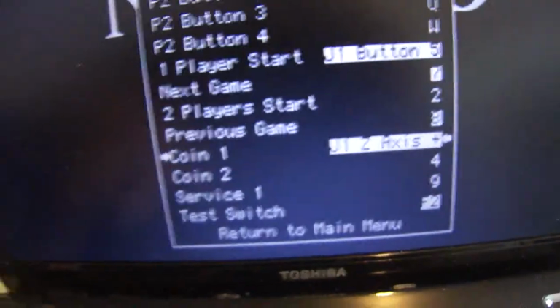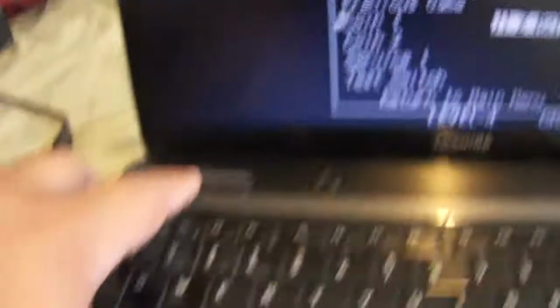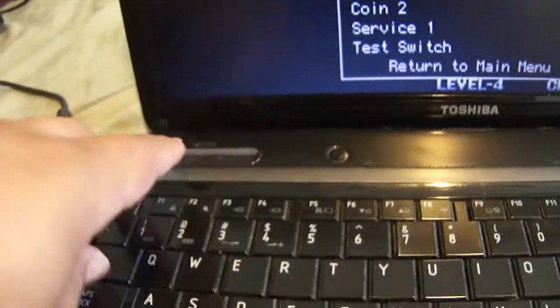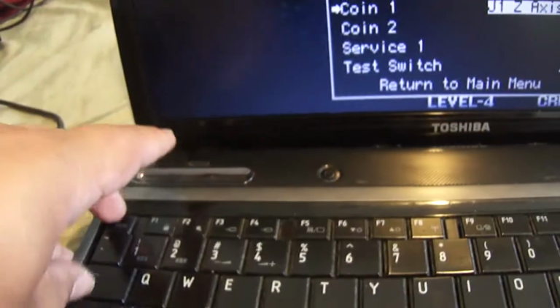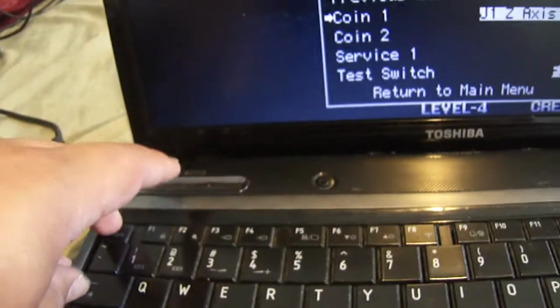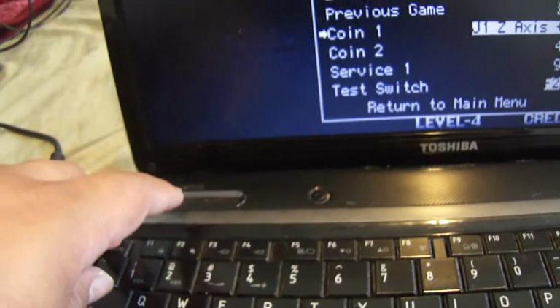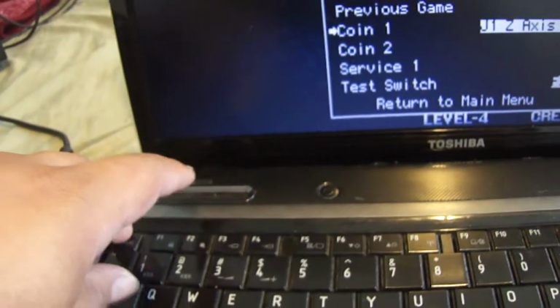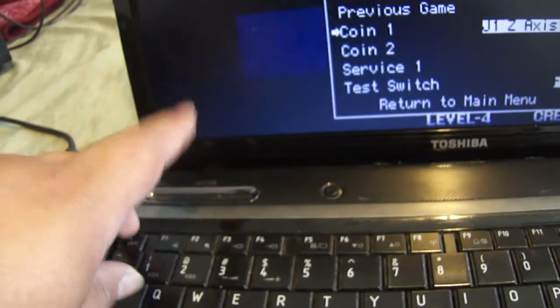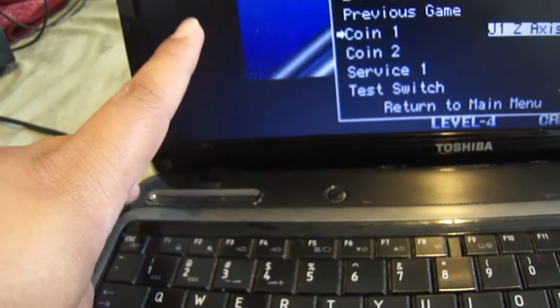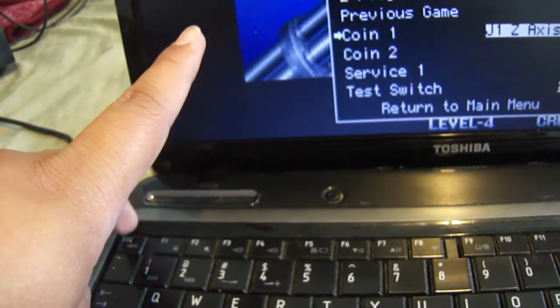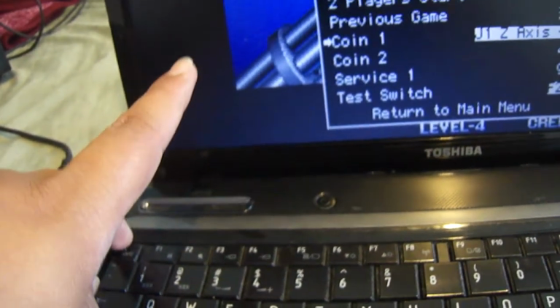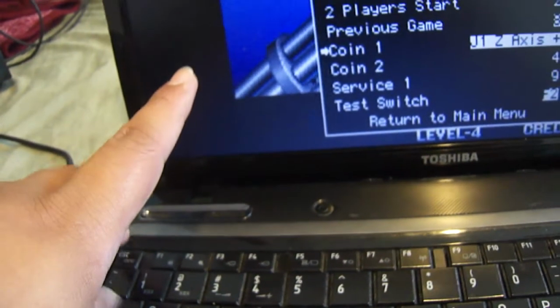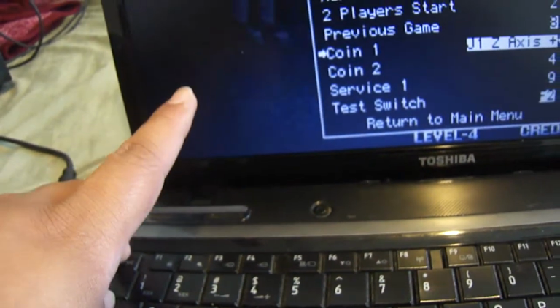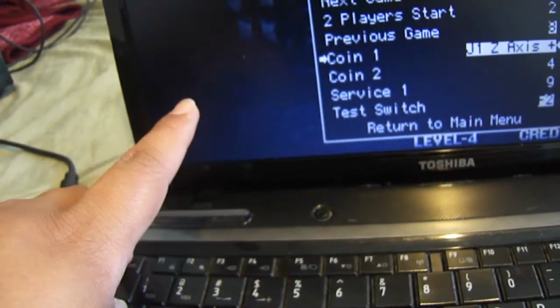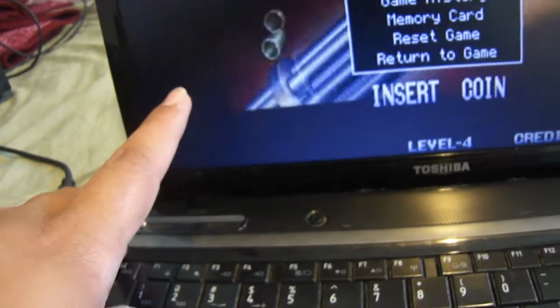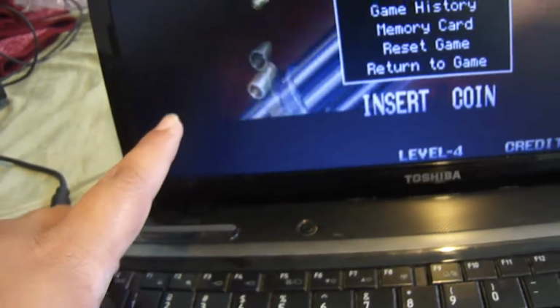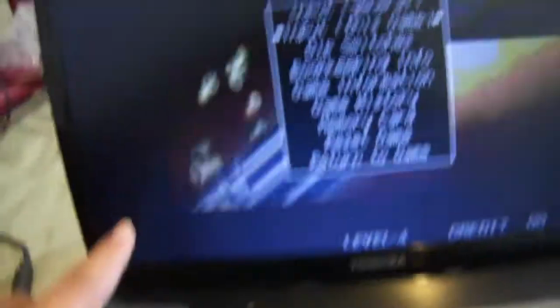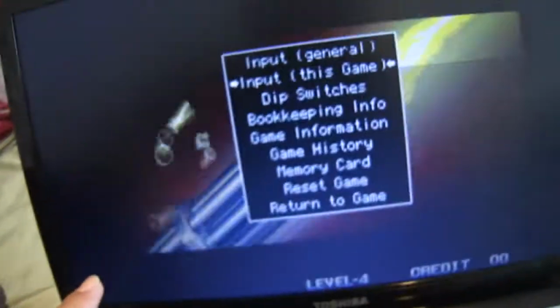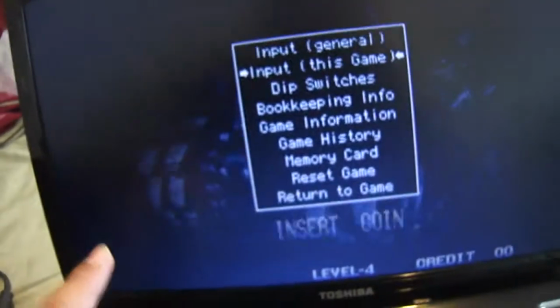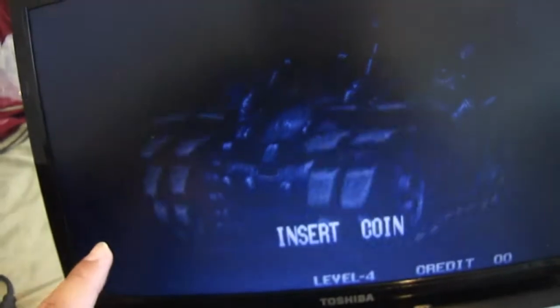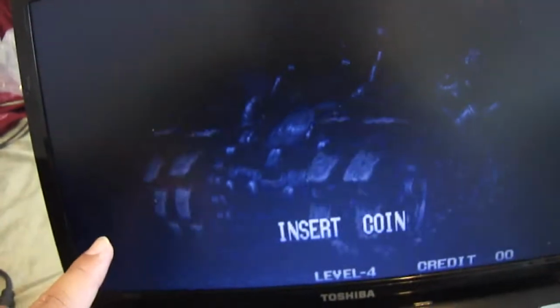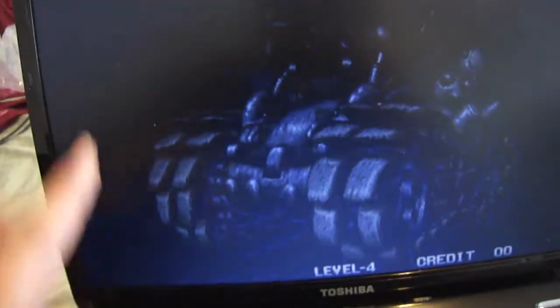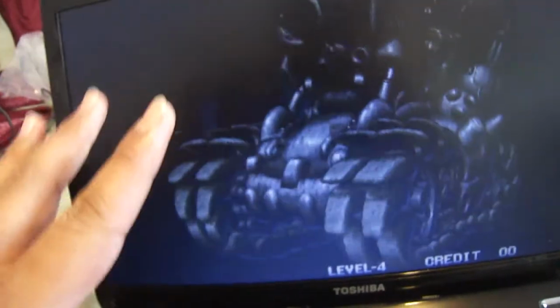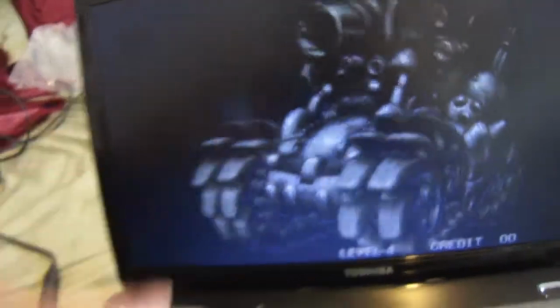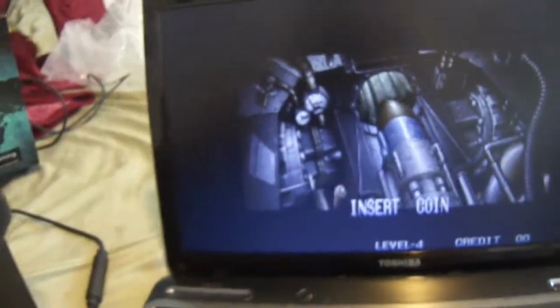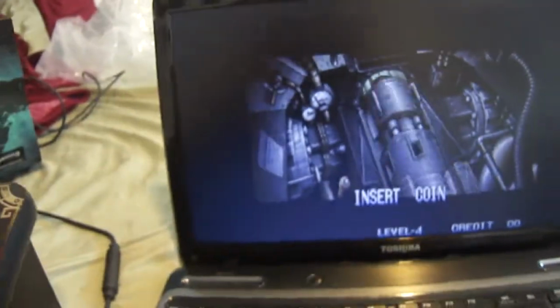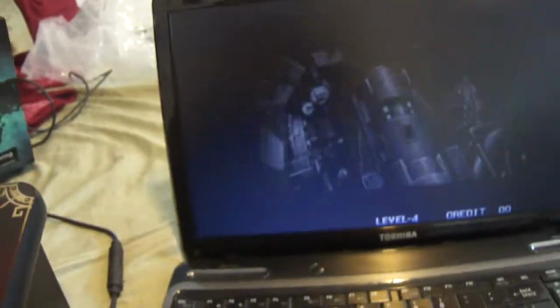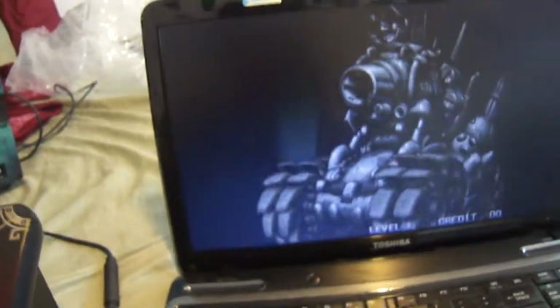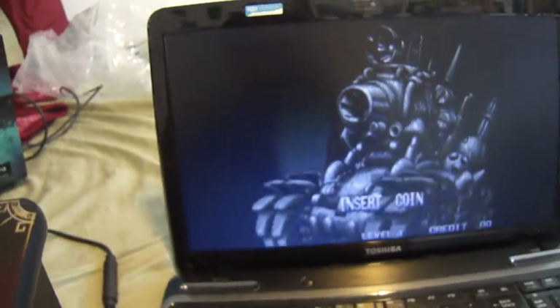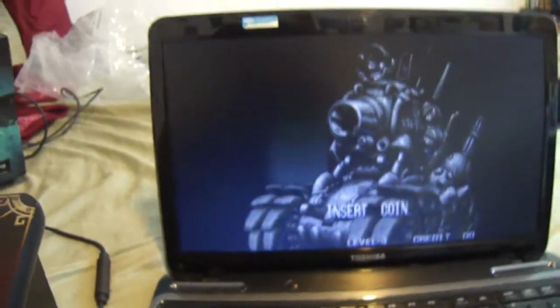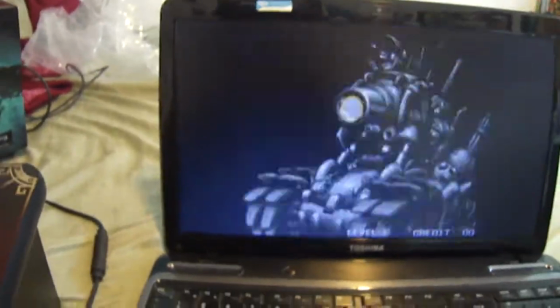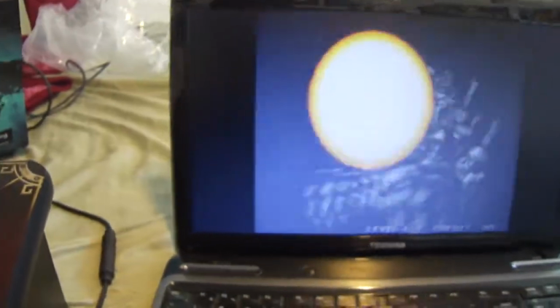Then you need to press escape once, and again, but don't press it a third time or you'll exit the ROM.